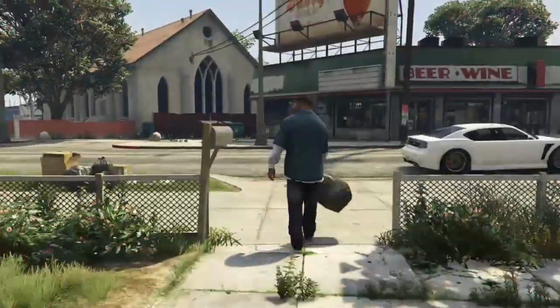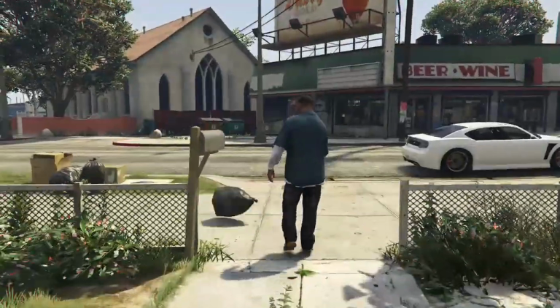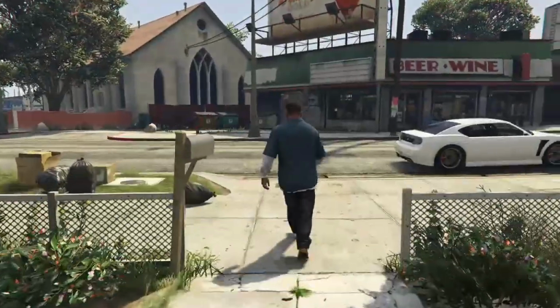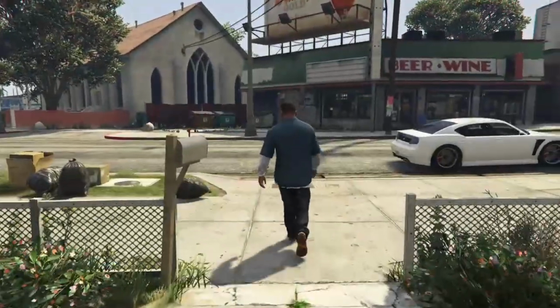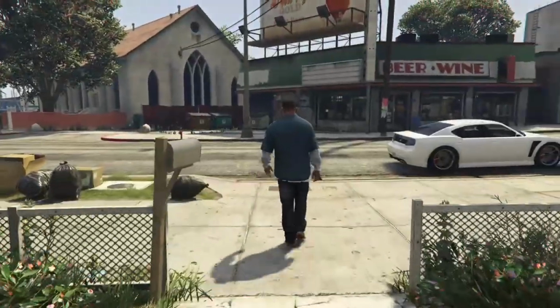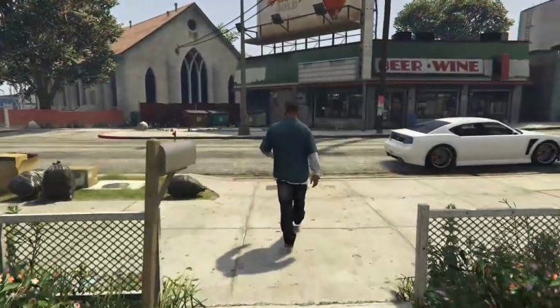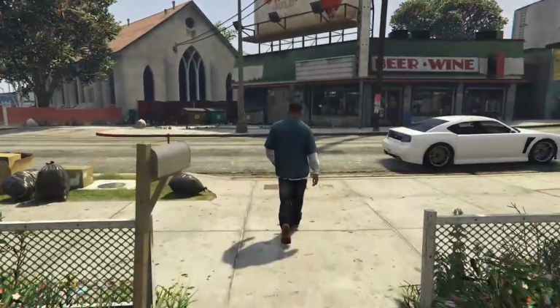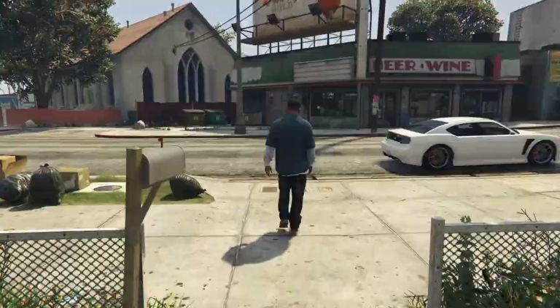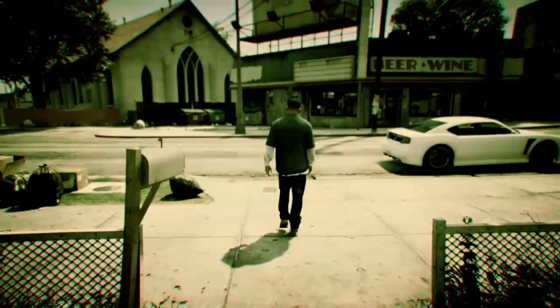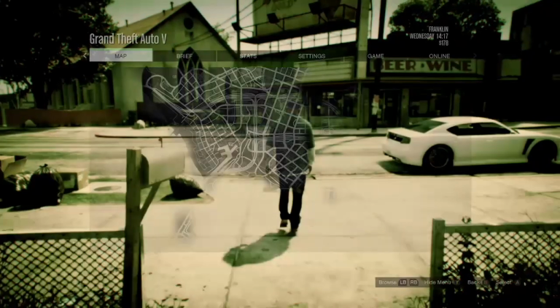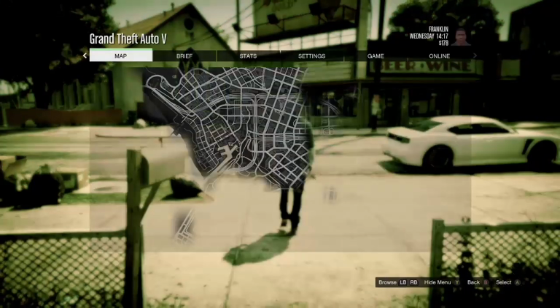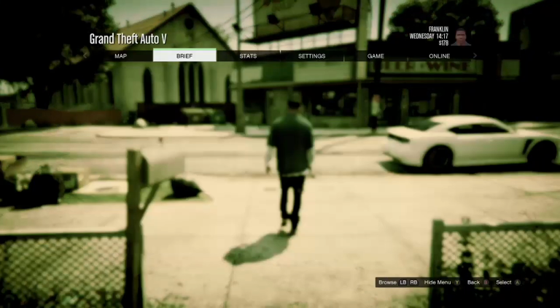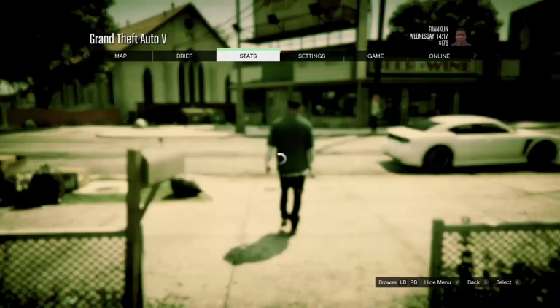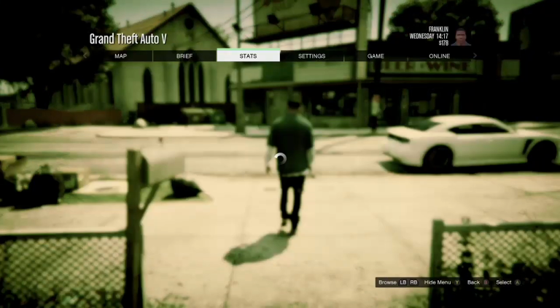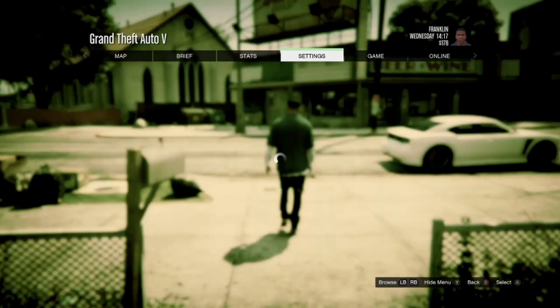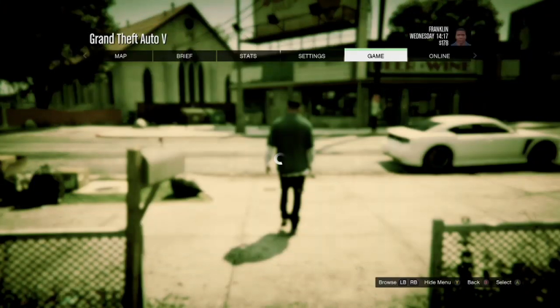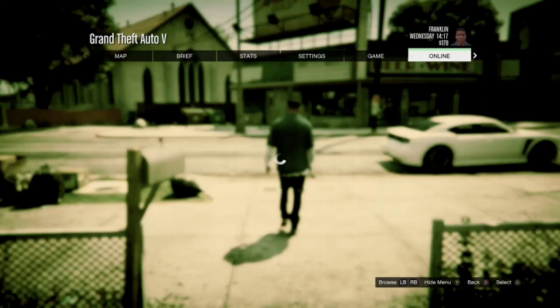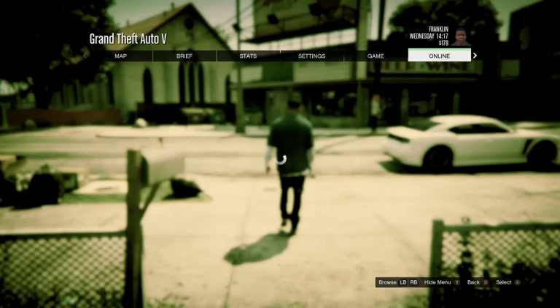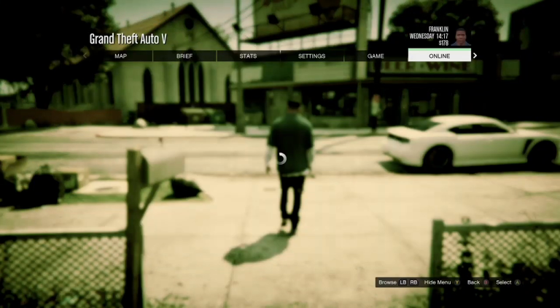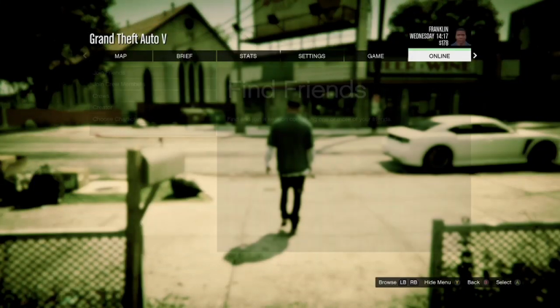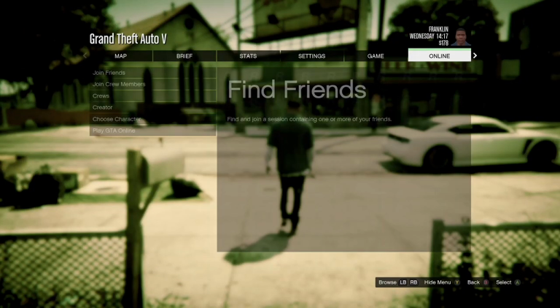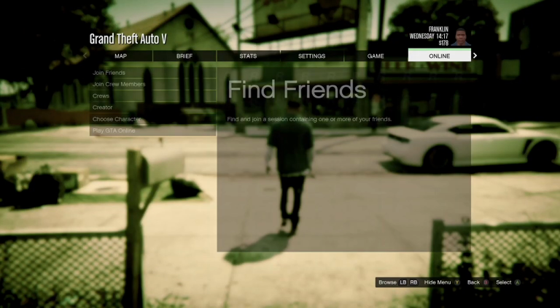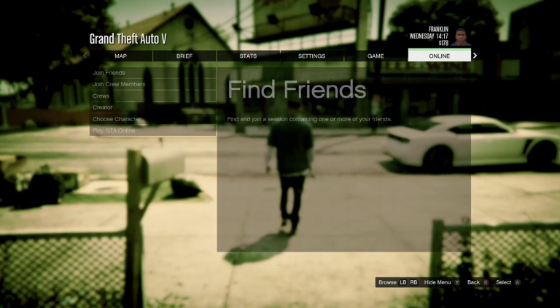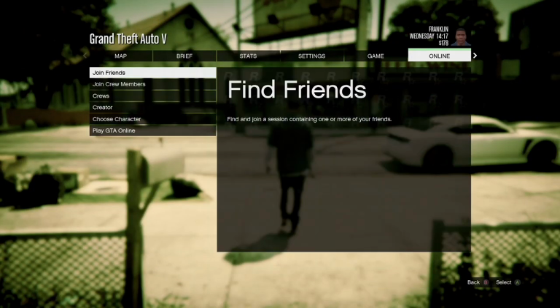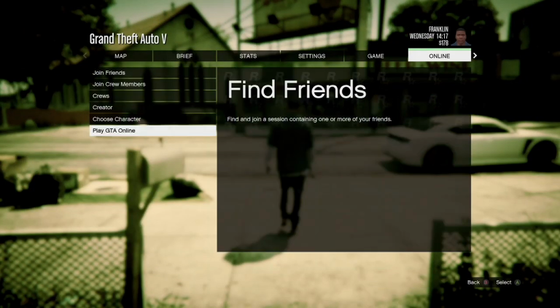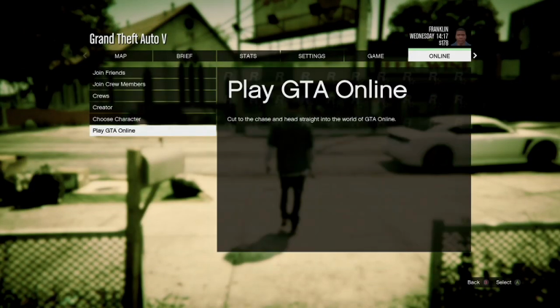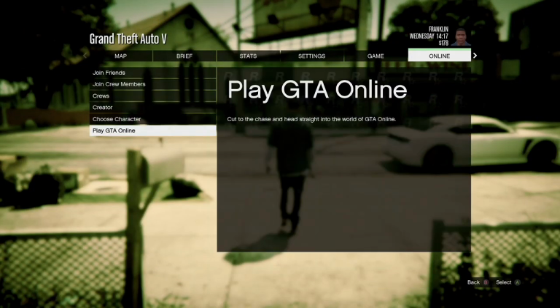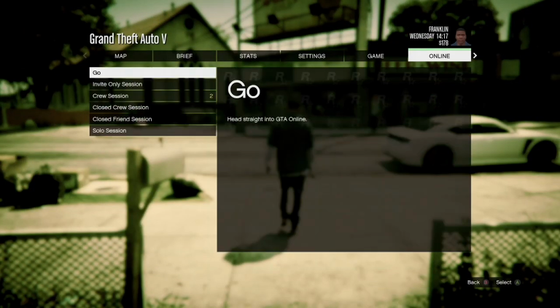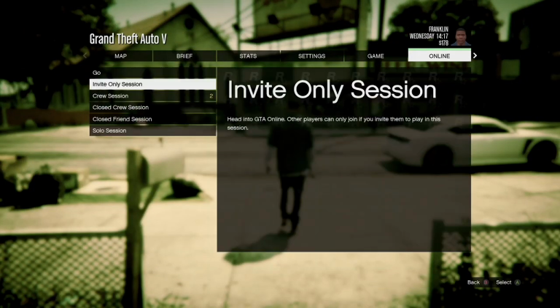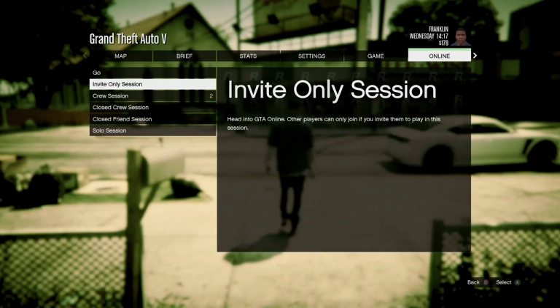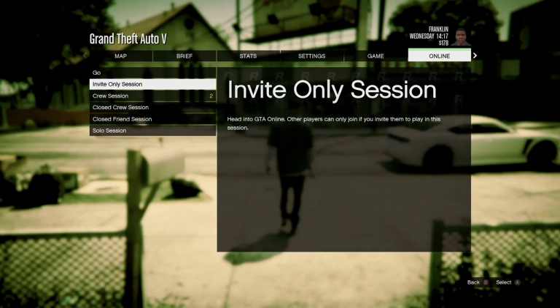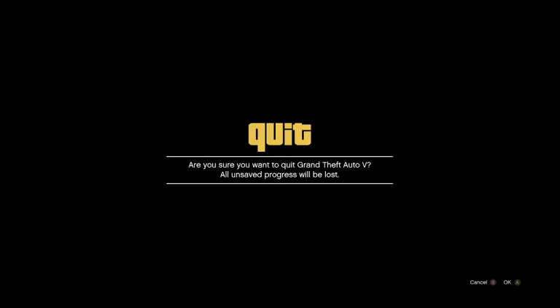When you get into single player, hit your pause button, go to Online, go to Play GTA Online, and go to Invite Only Session.